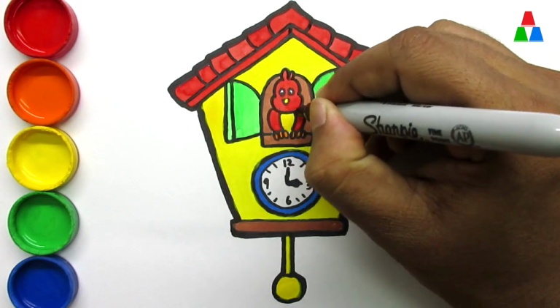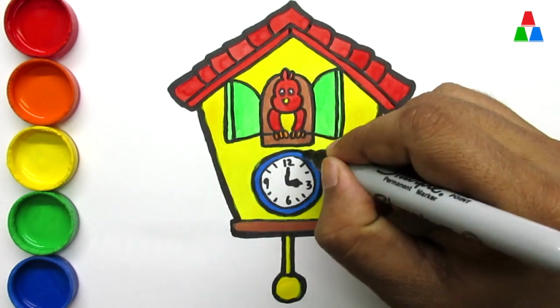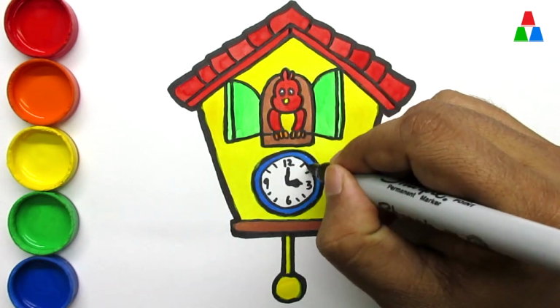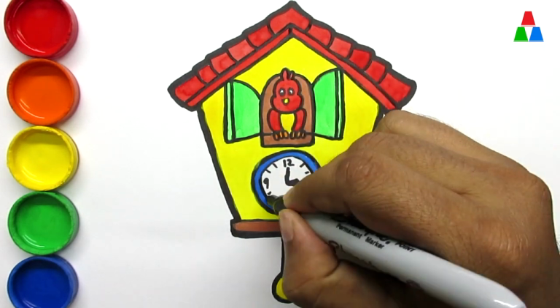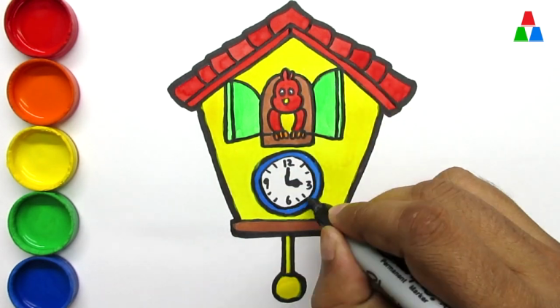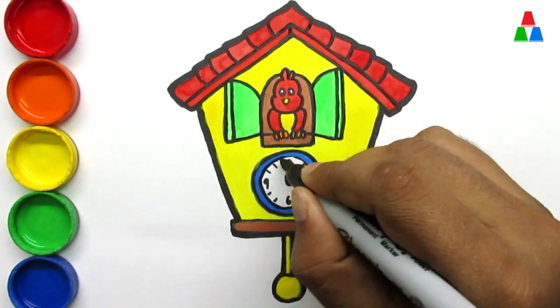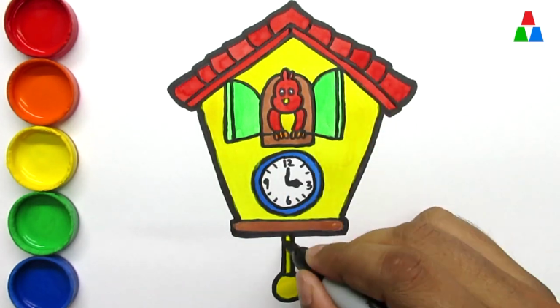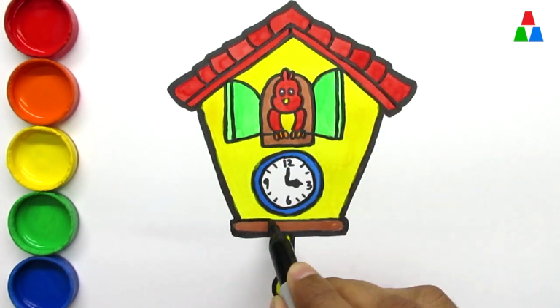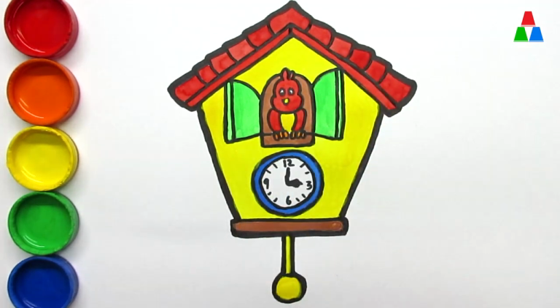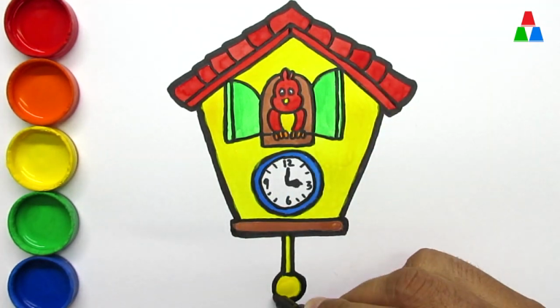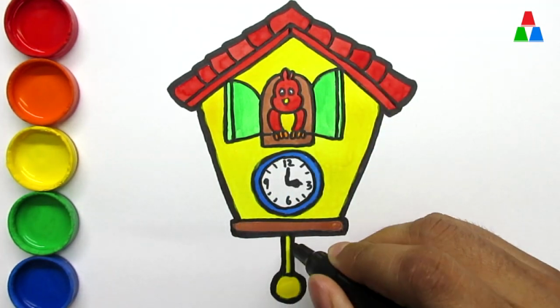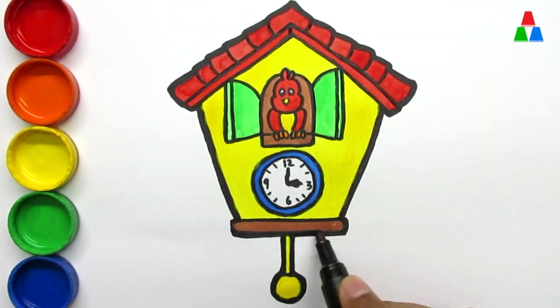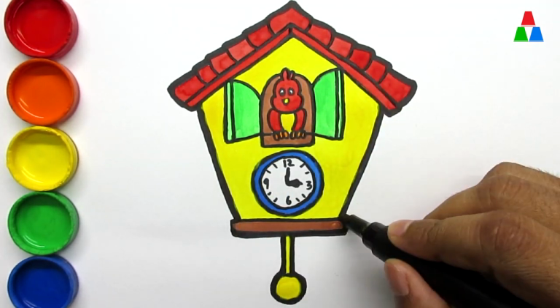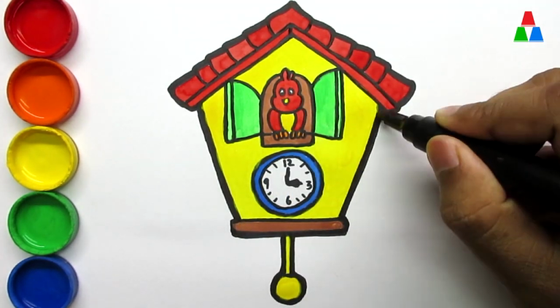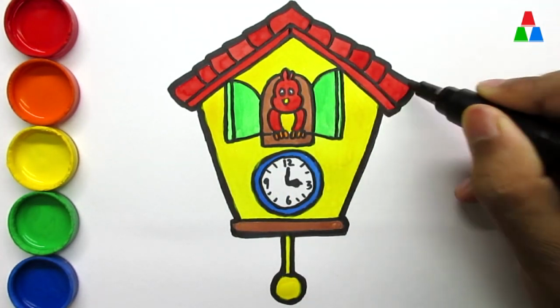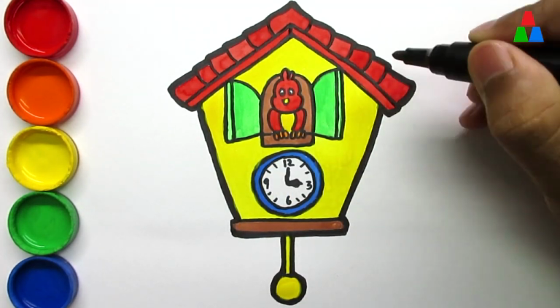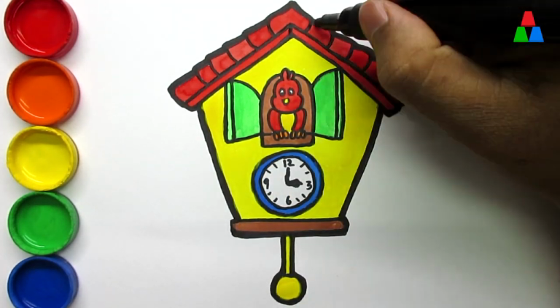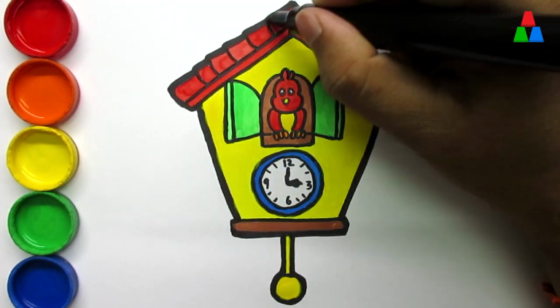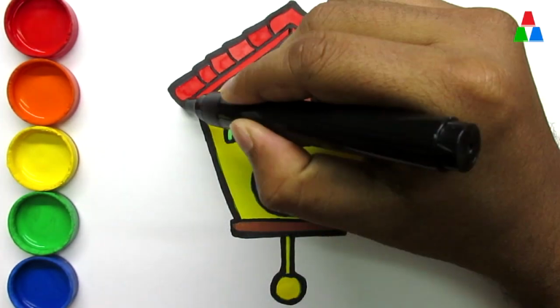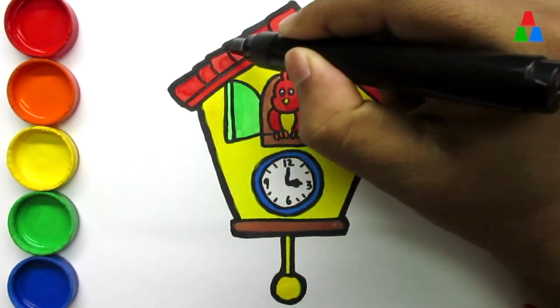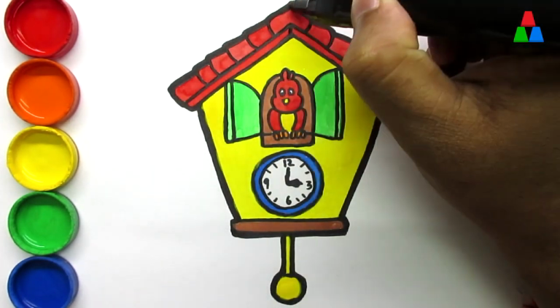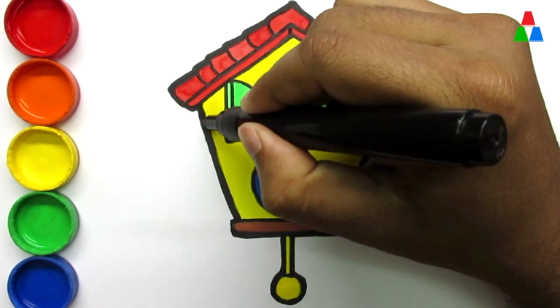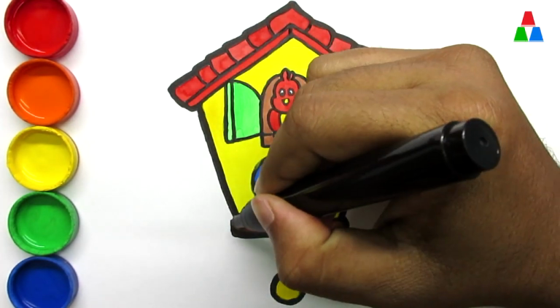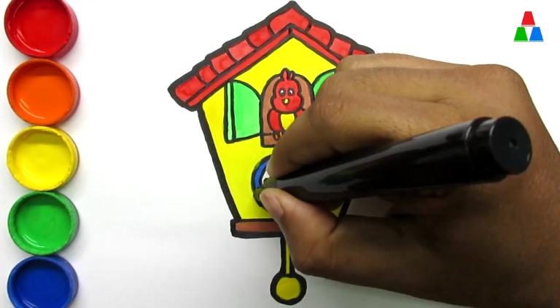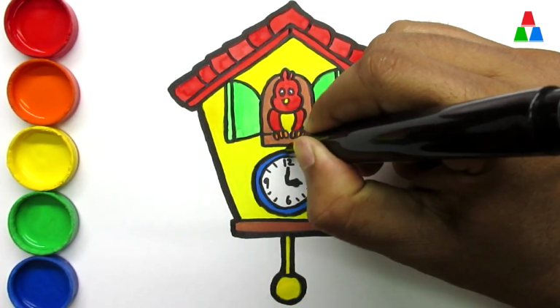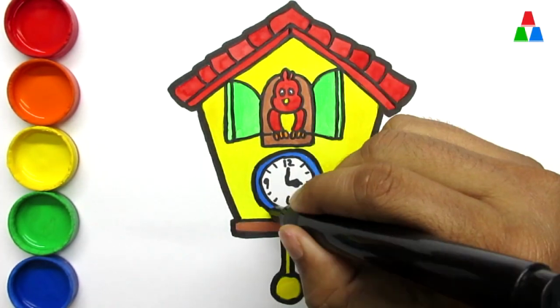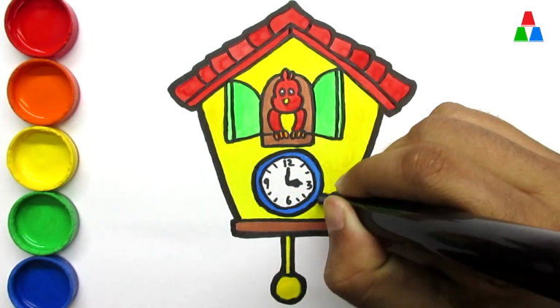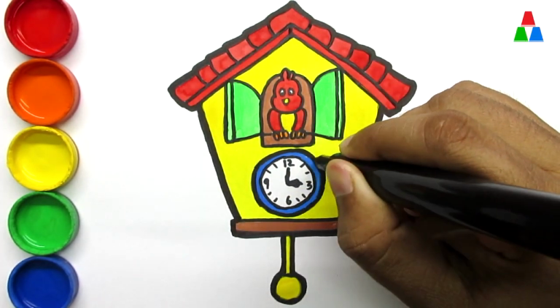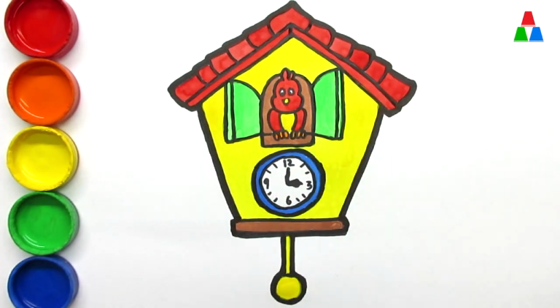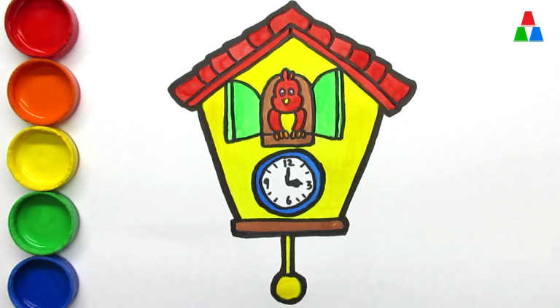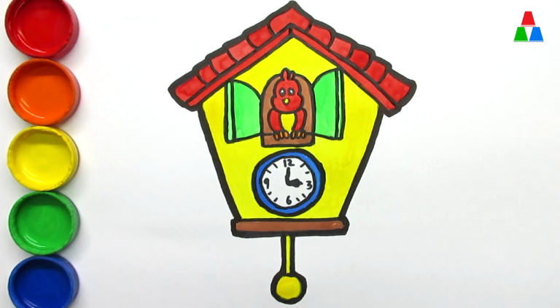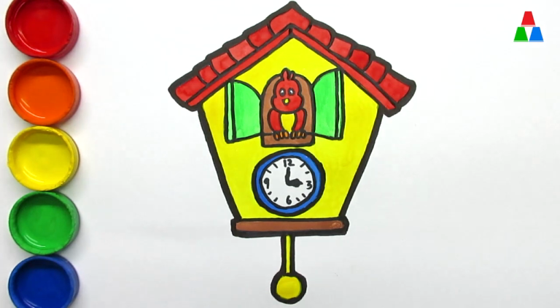Hickory dickory dock. The hen packed up the clock. The clock struck six.